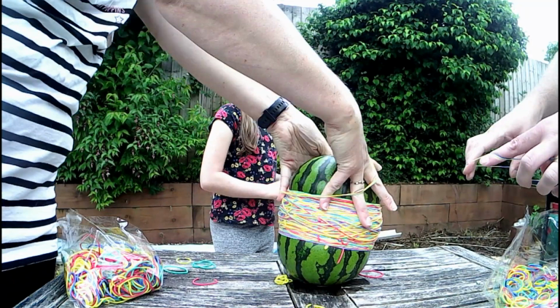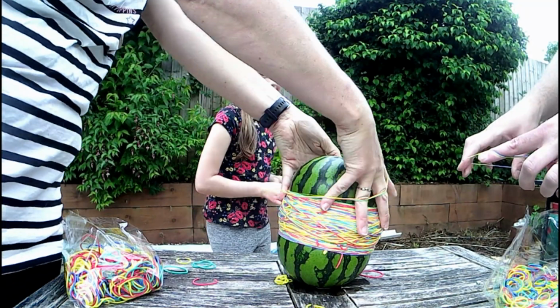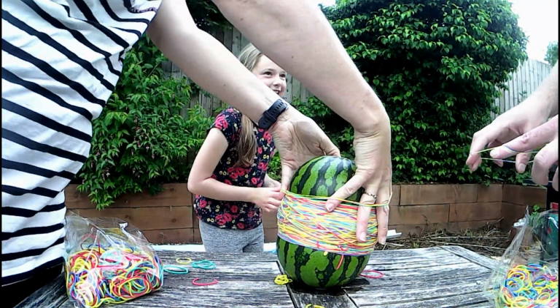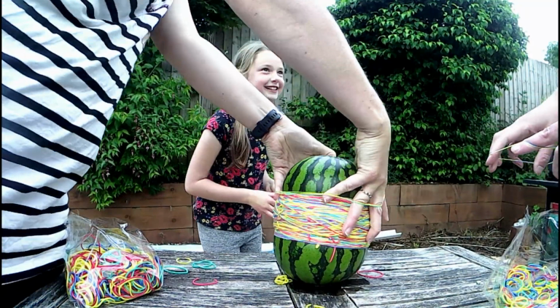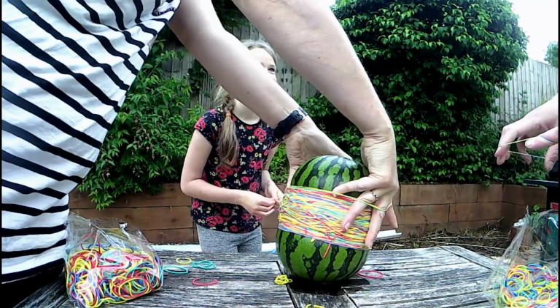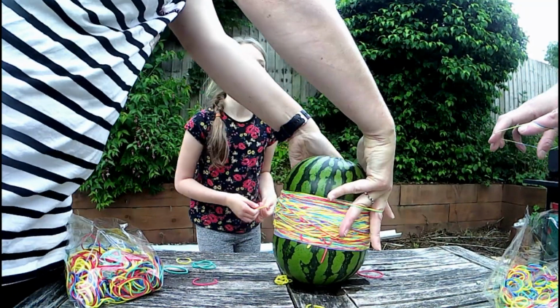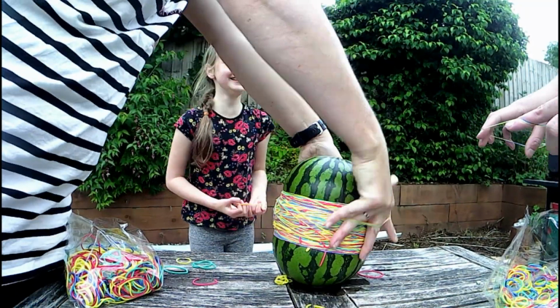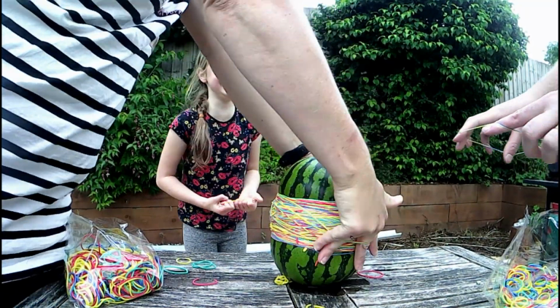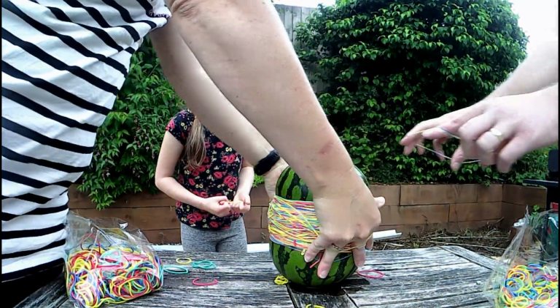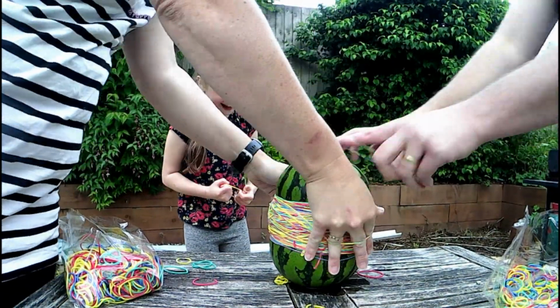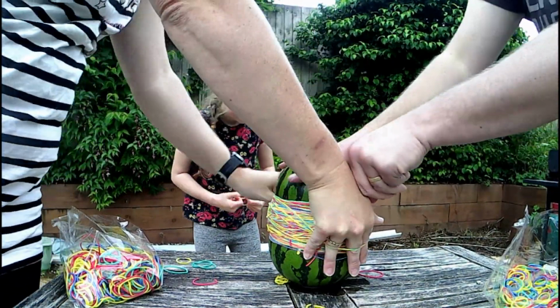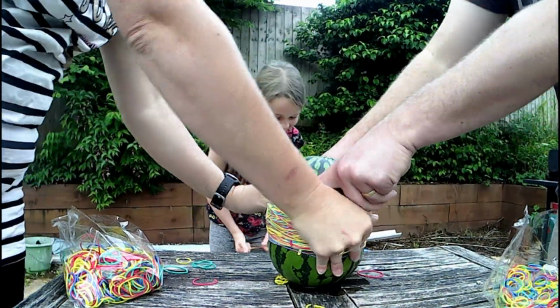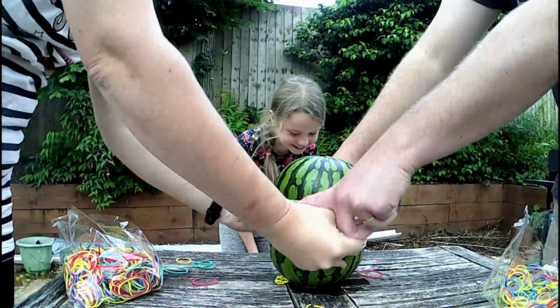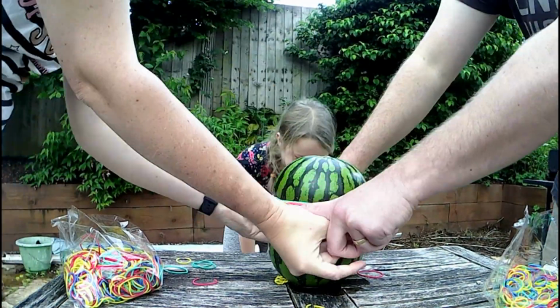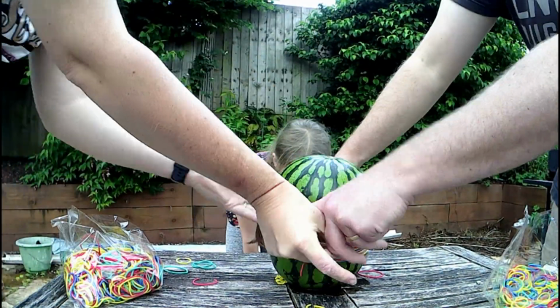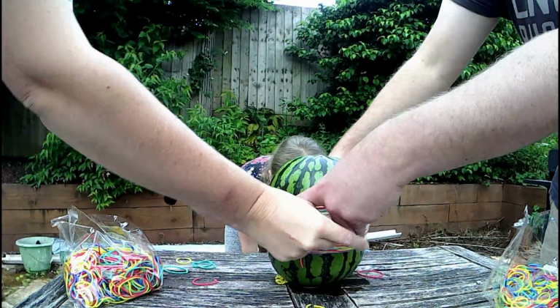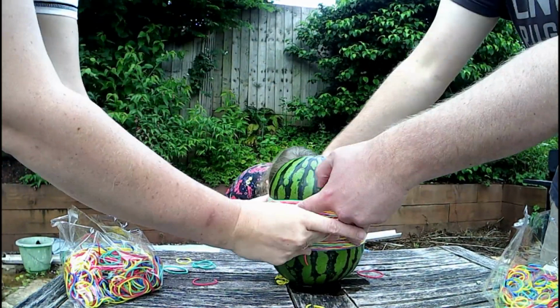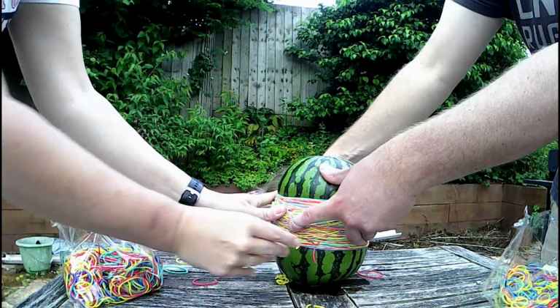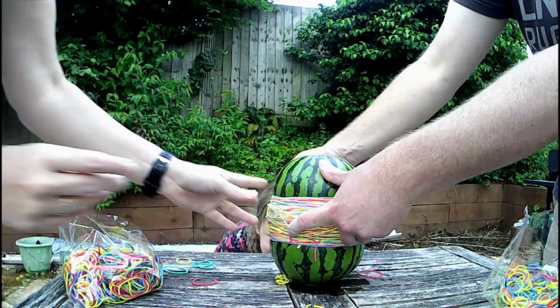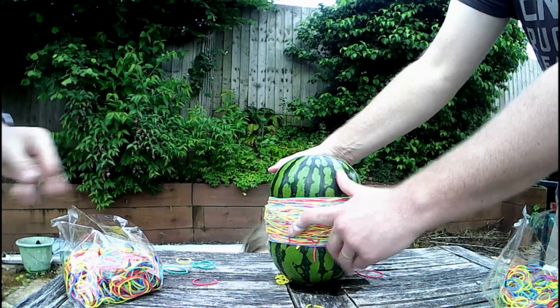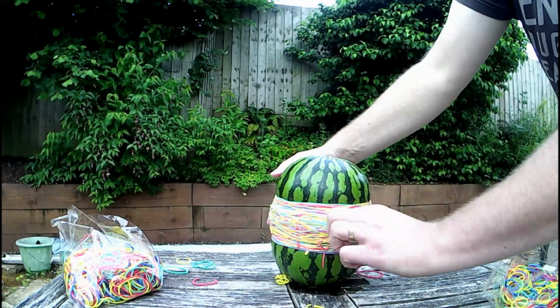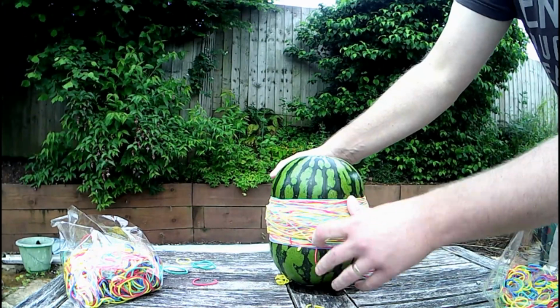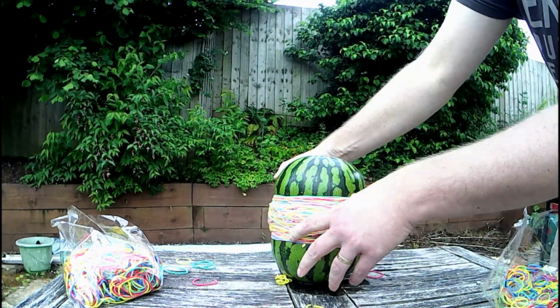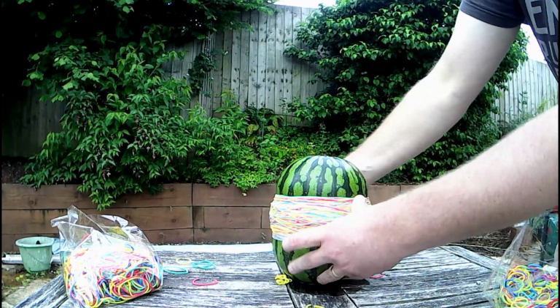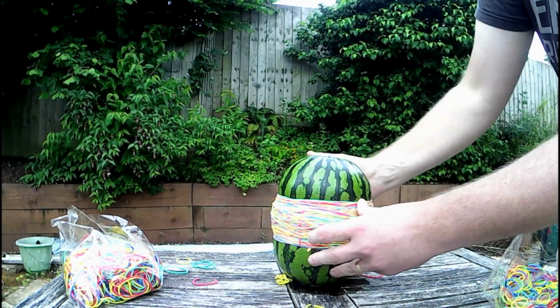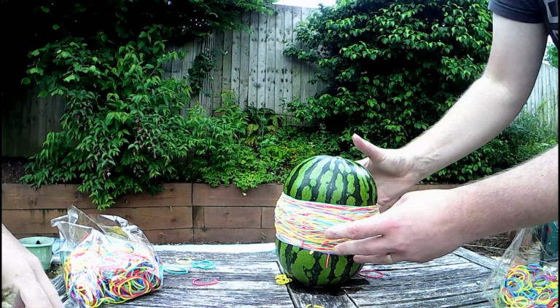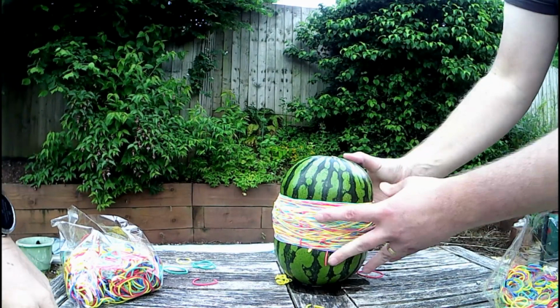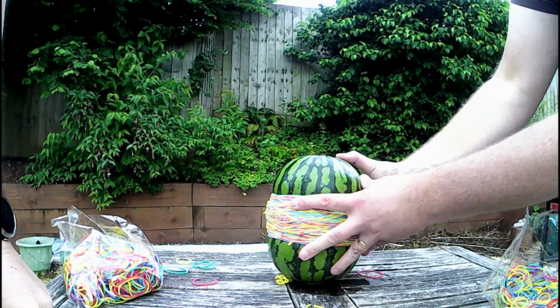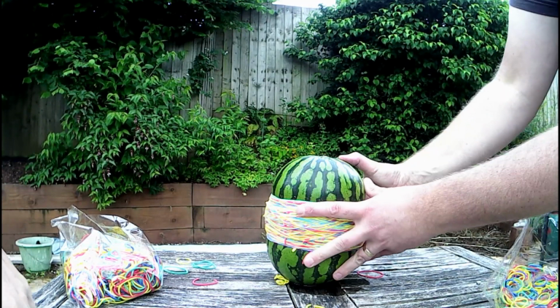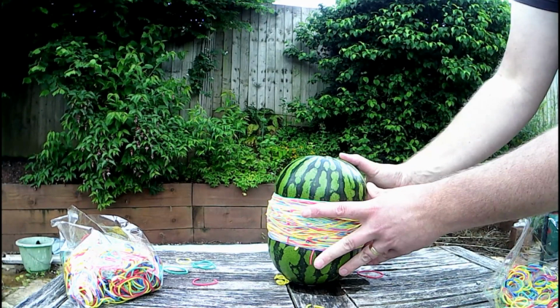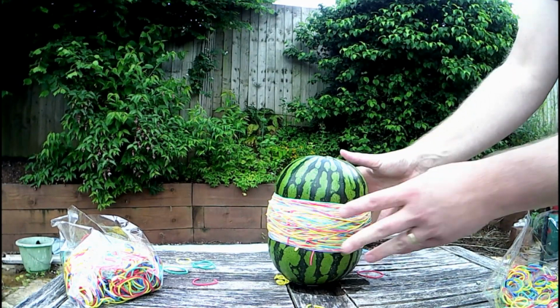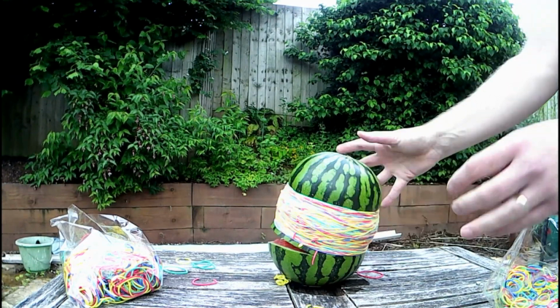What's up? Are you scared? Yeah, that is wicked.